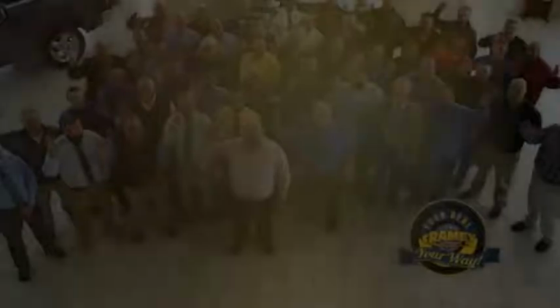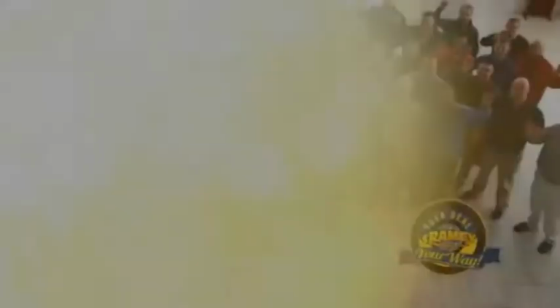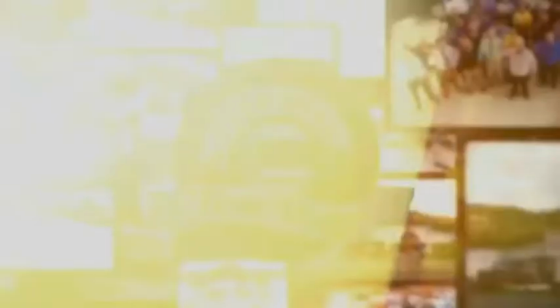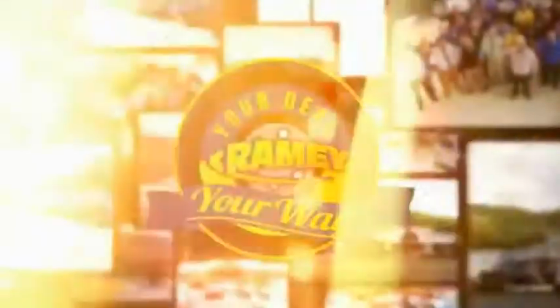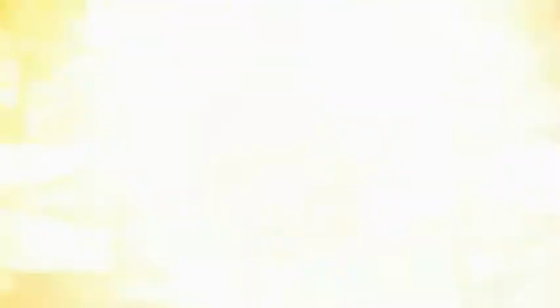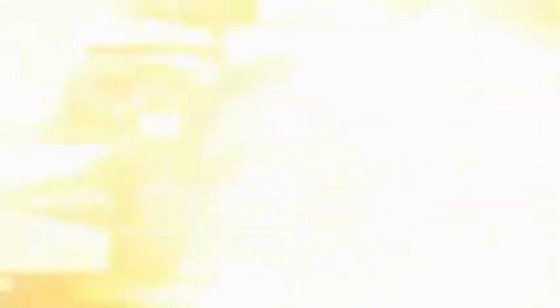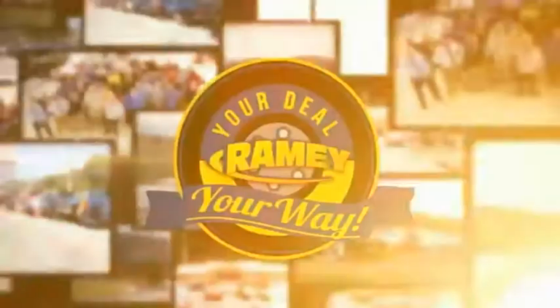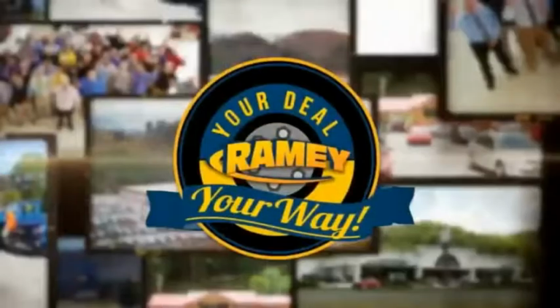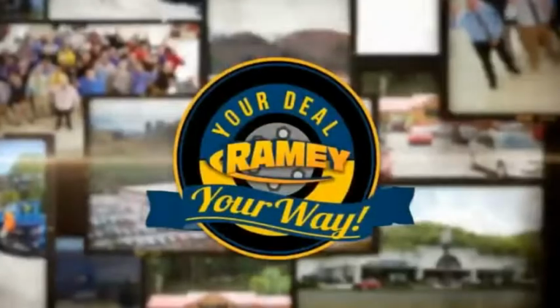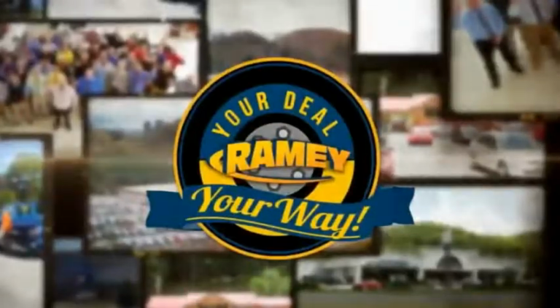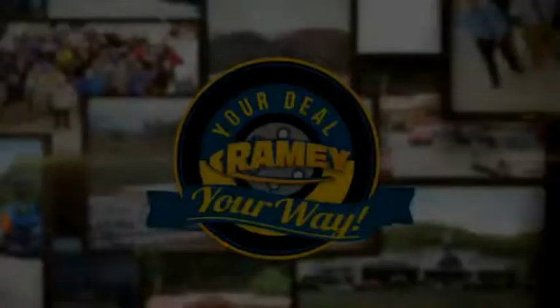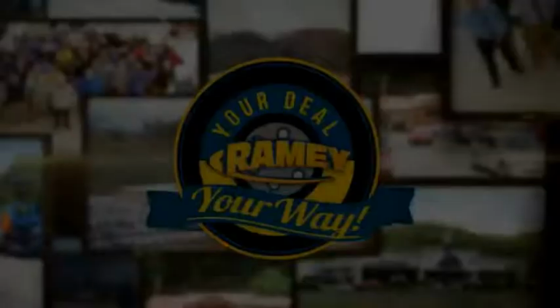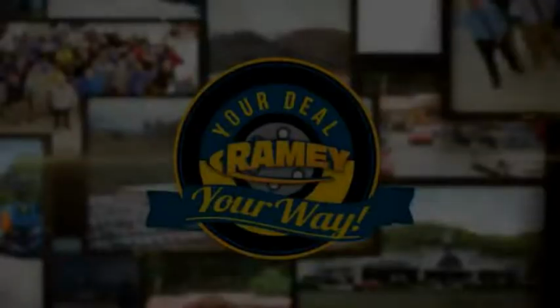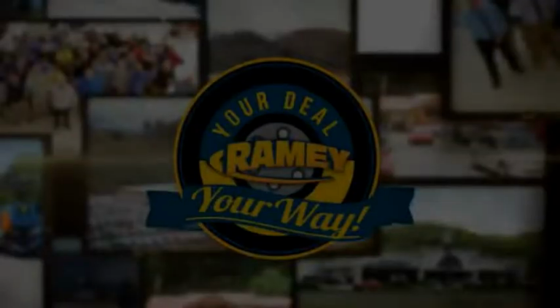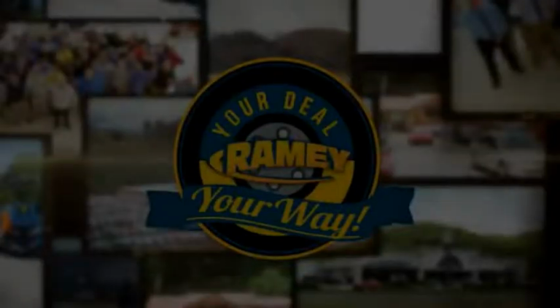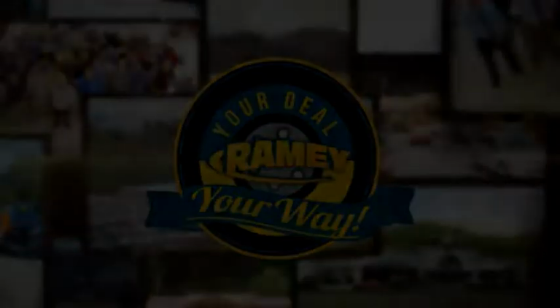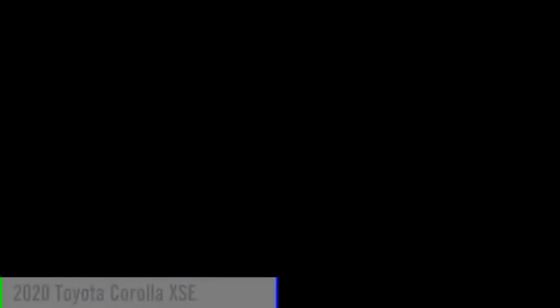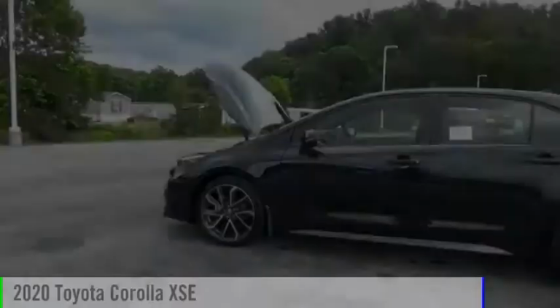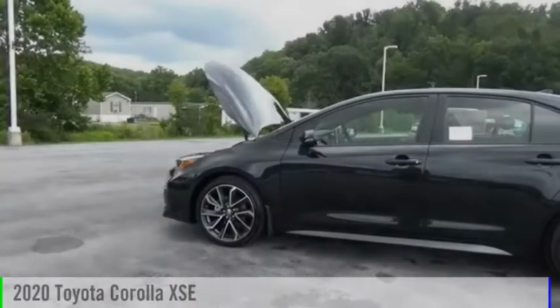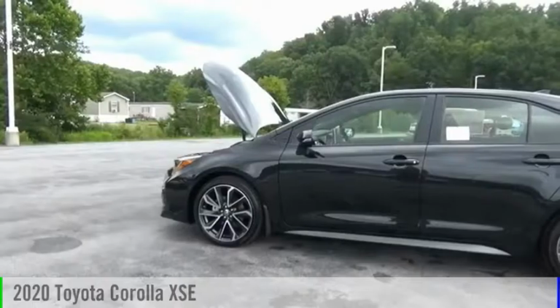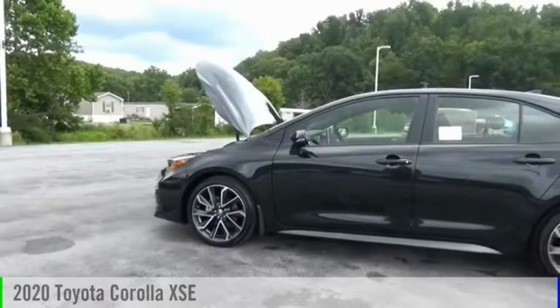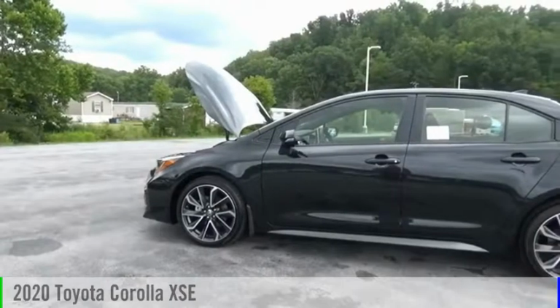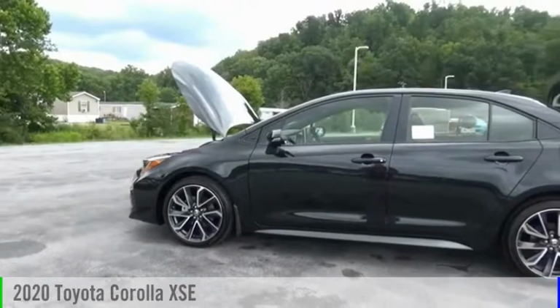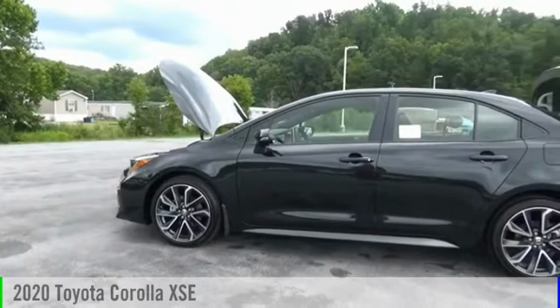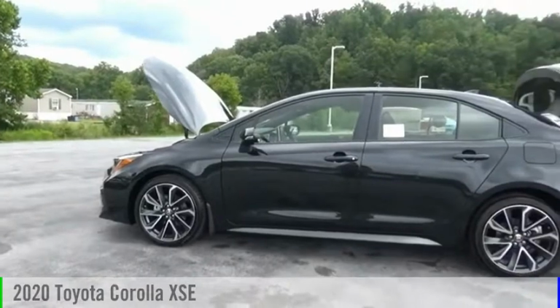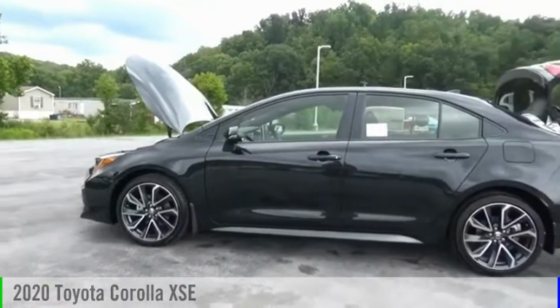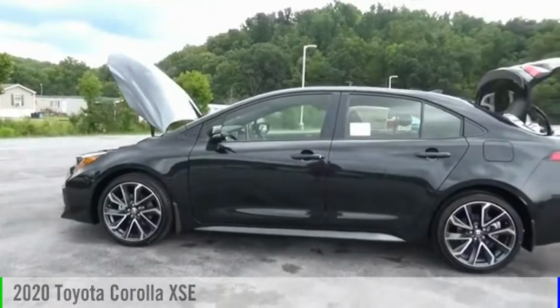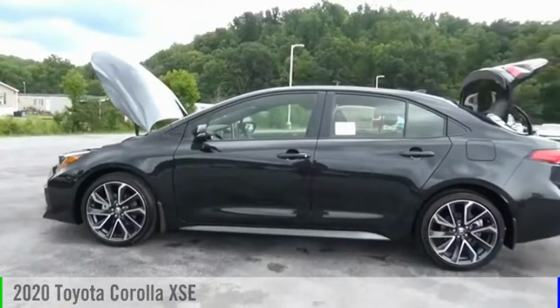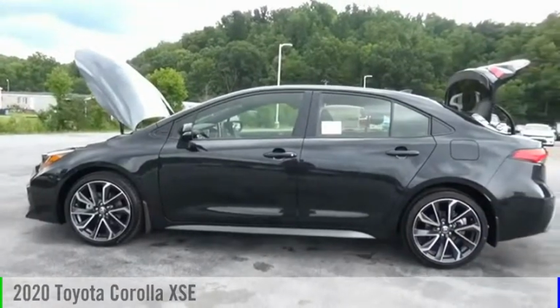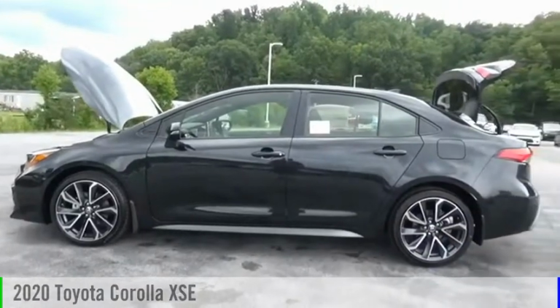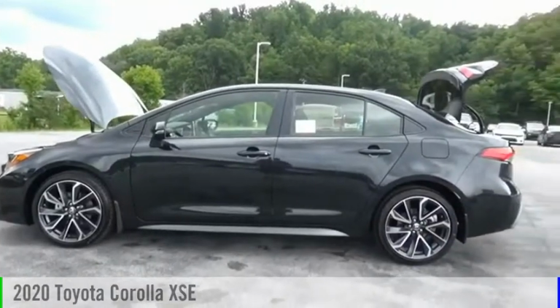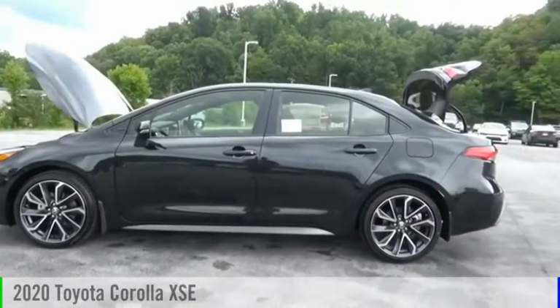Rainy, it's your deal, your way. Come test drive the 2020 Corolla.